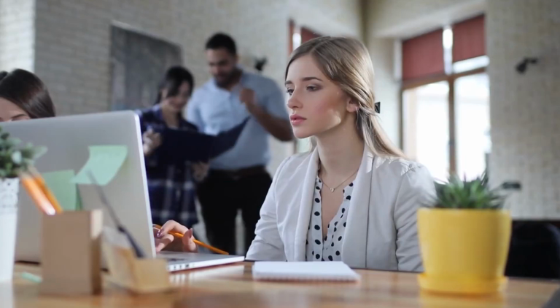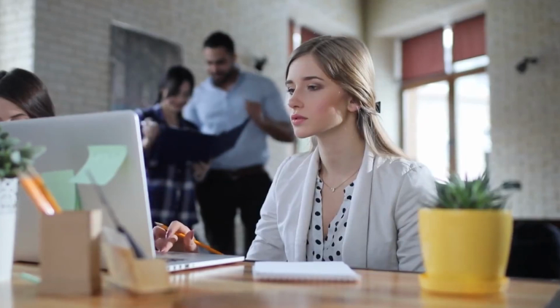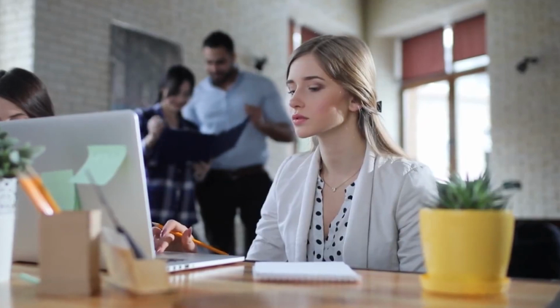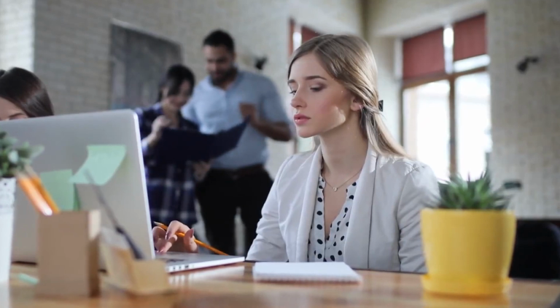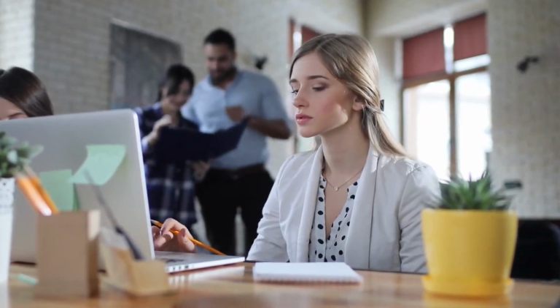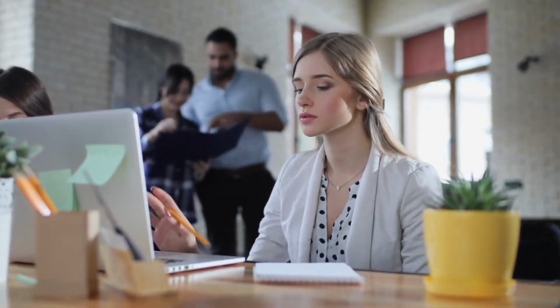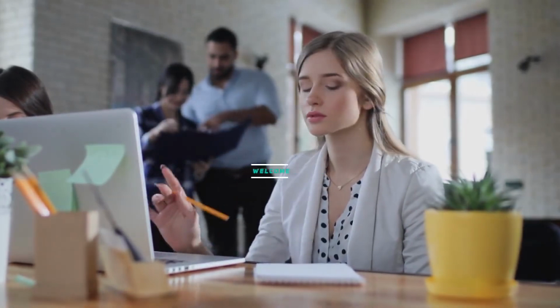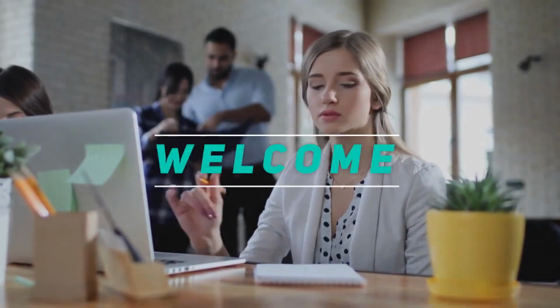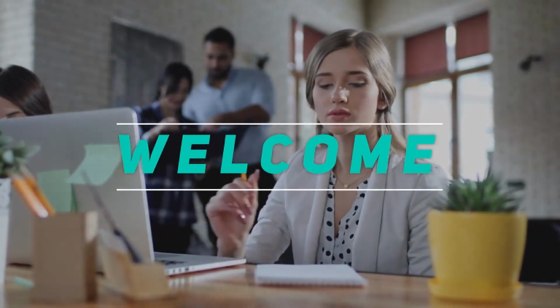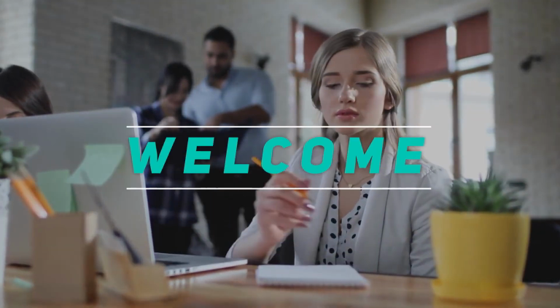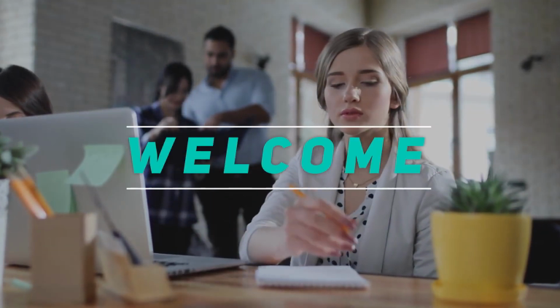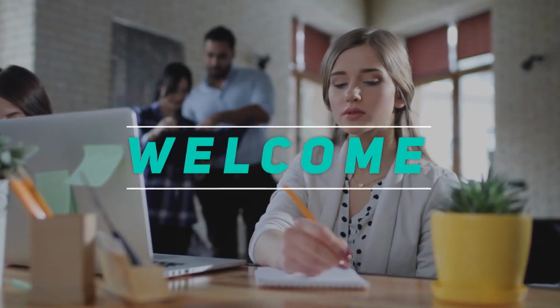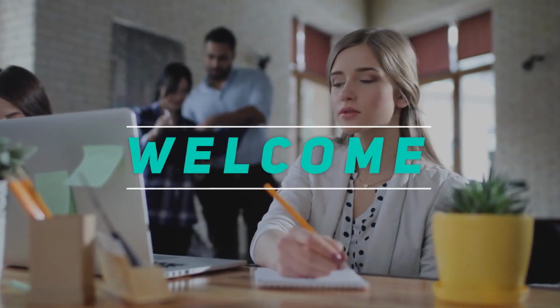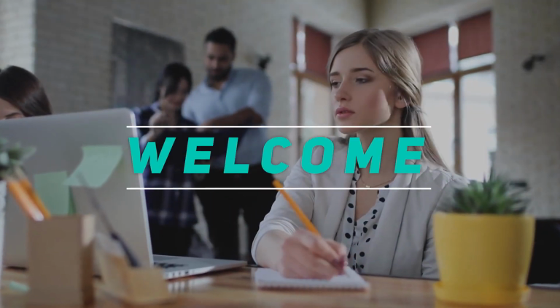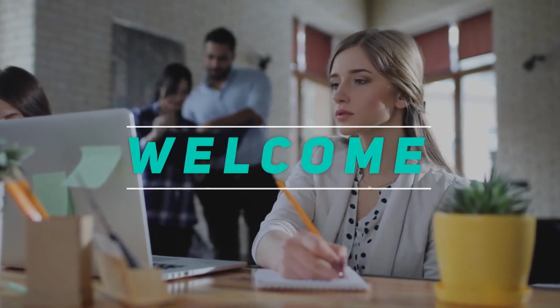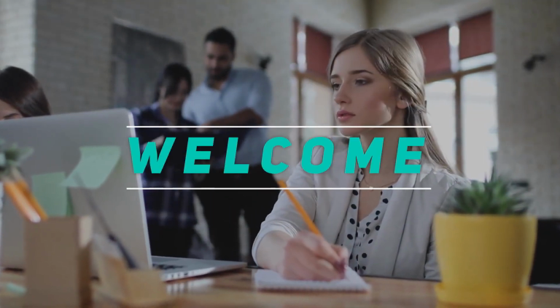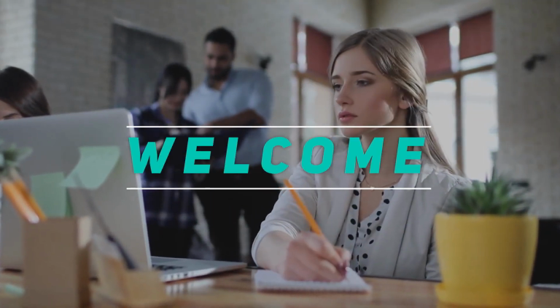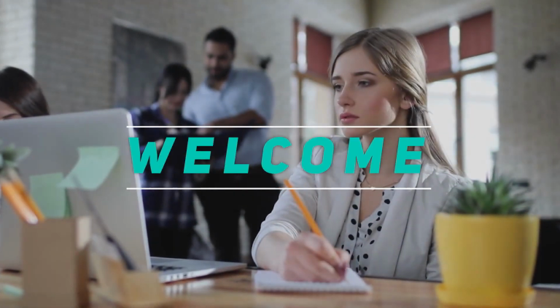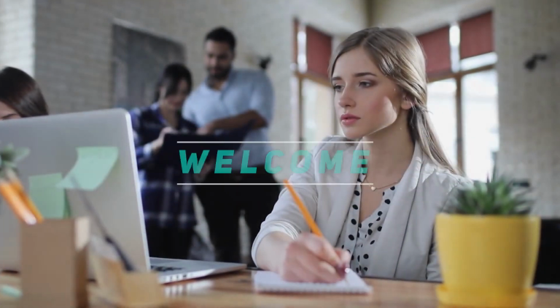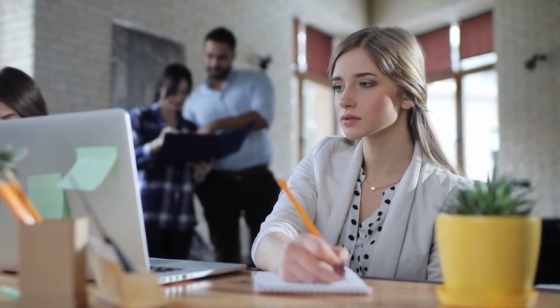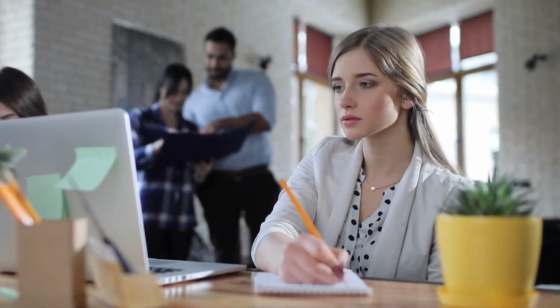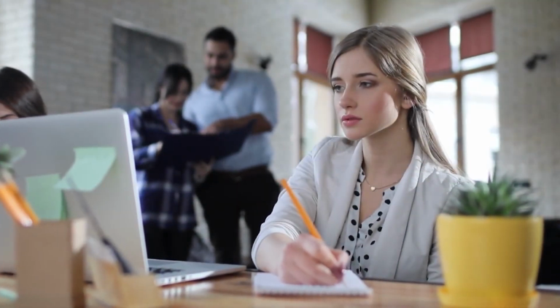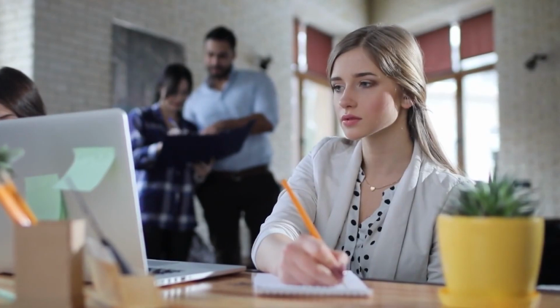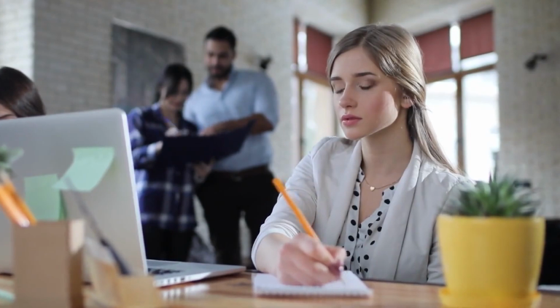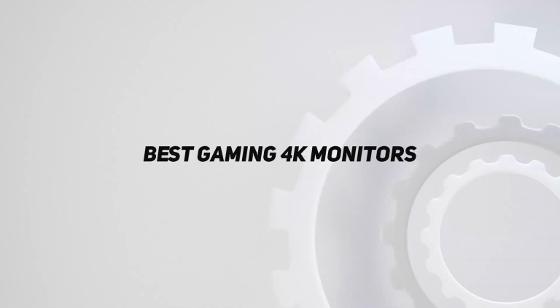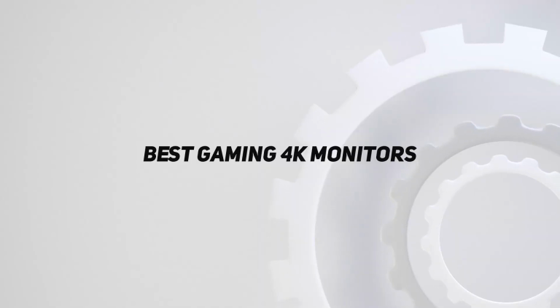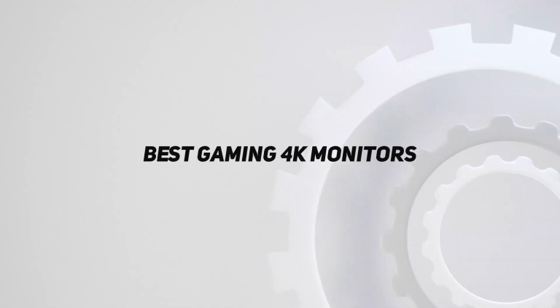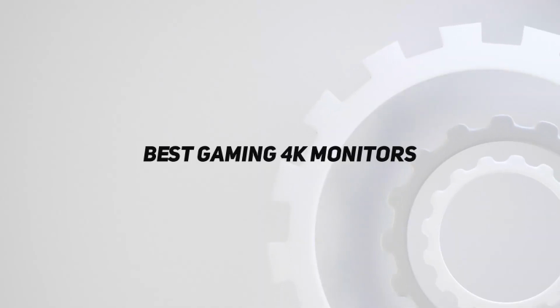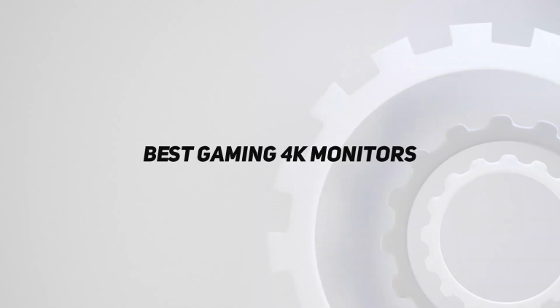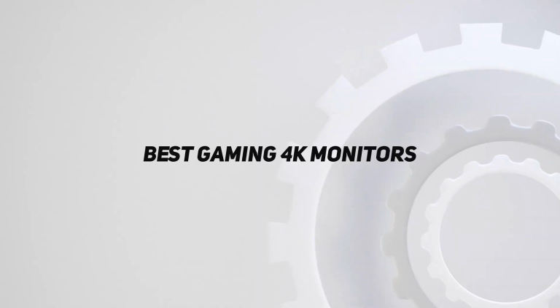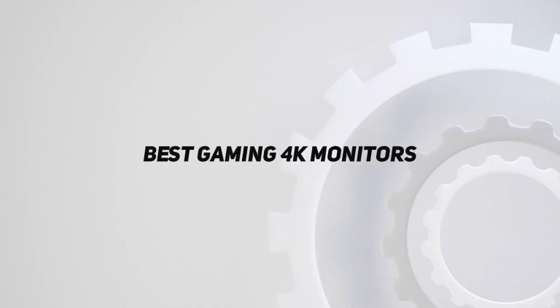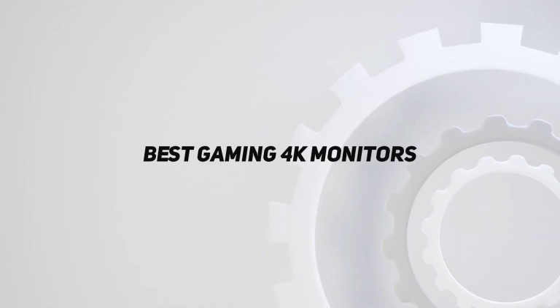Hey, welcome back to my channel. In this video, I'm gonna talk about top 5 best gaming 4K monitors.